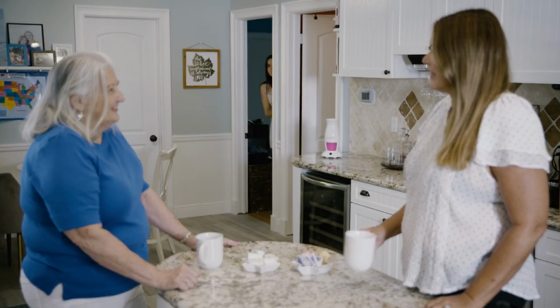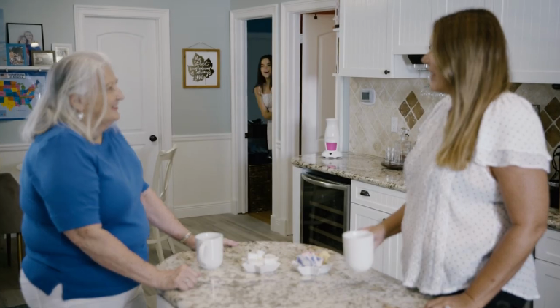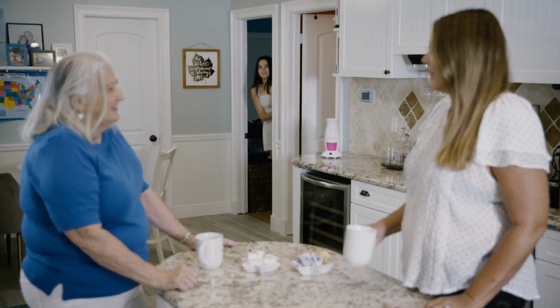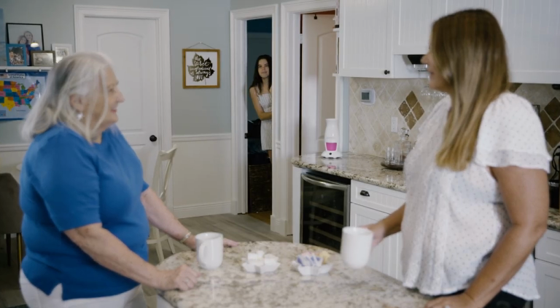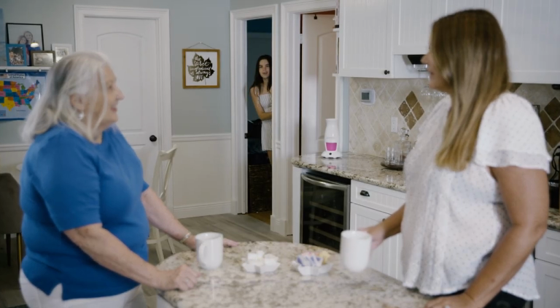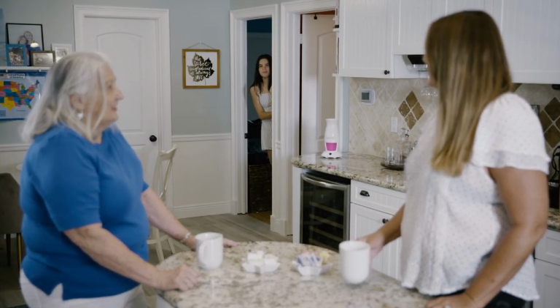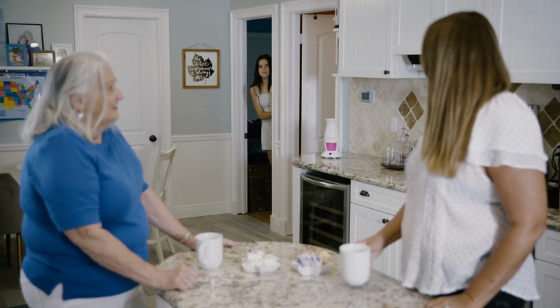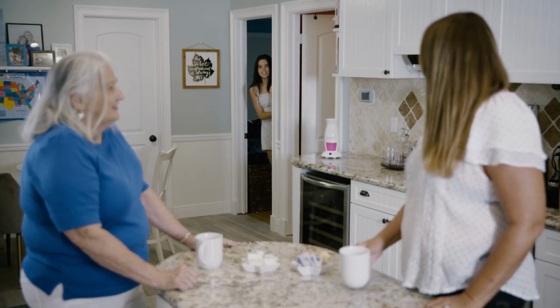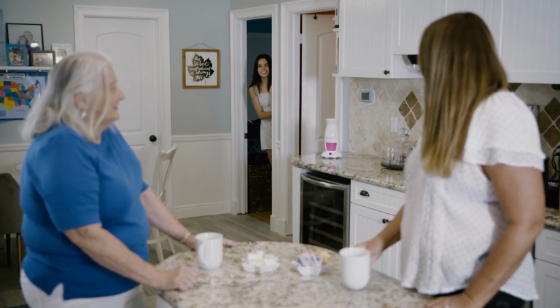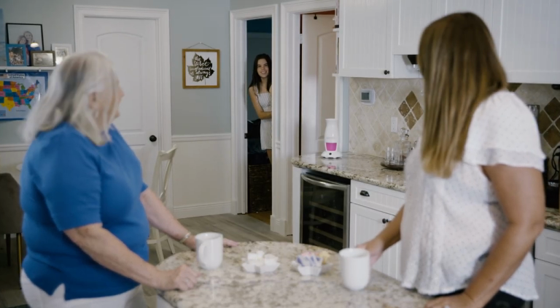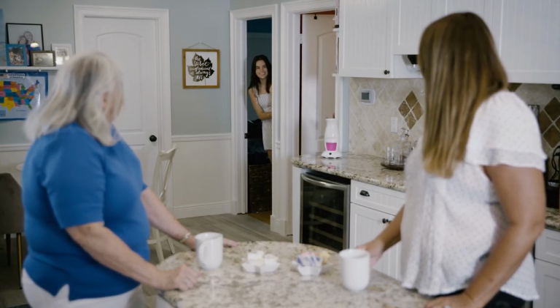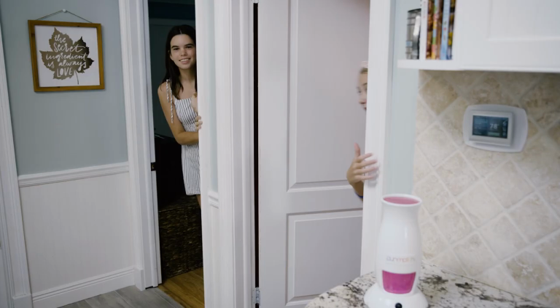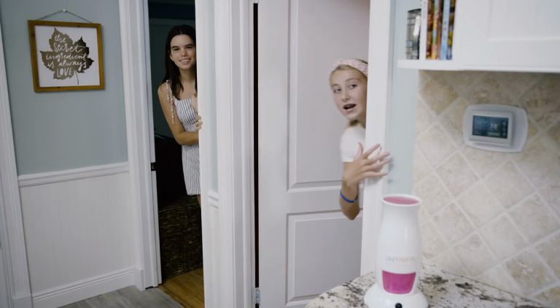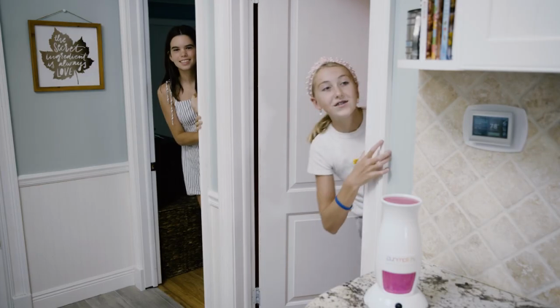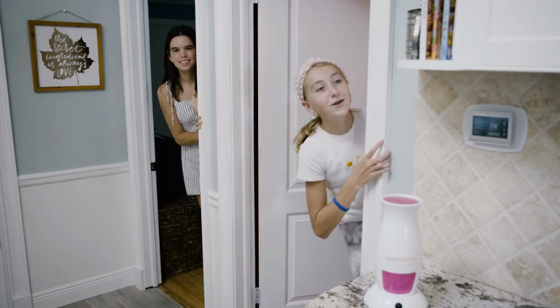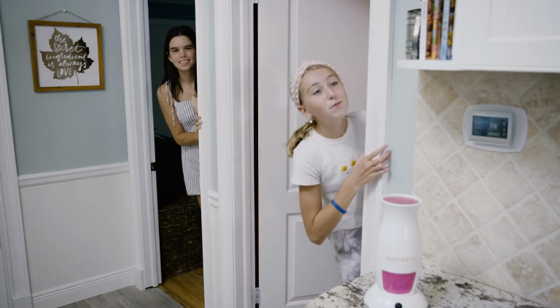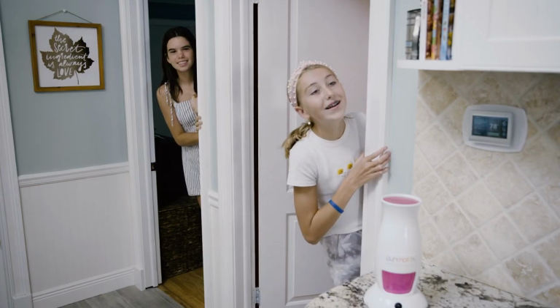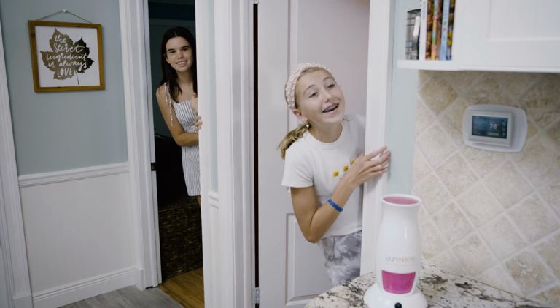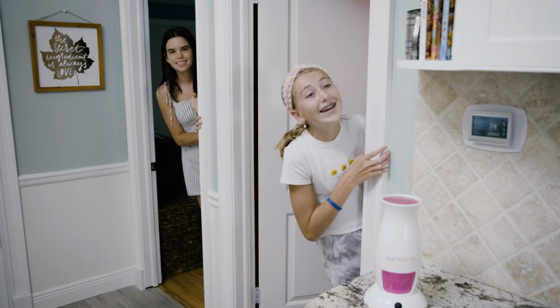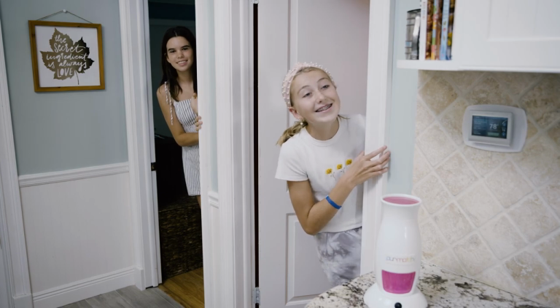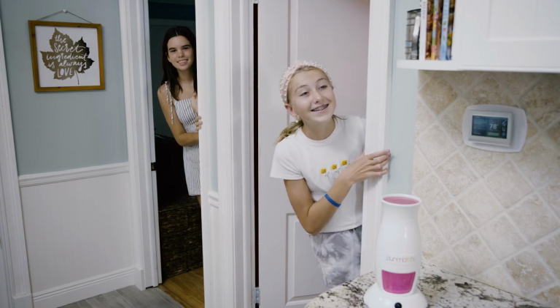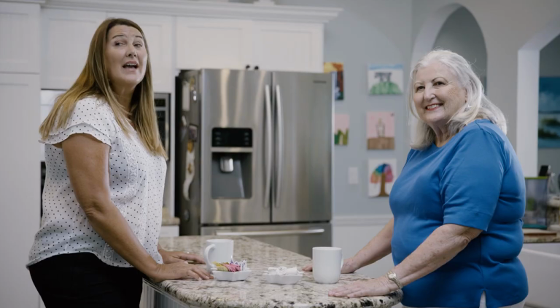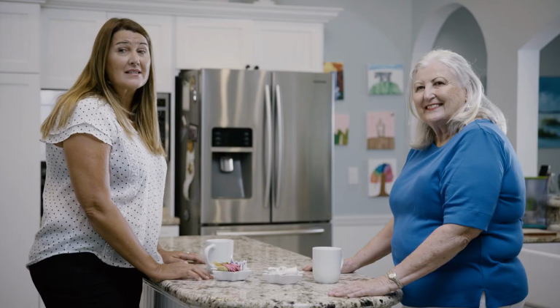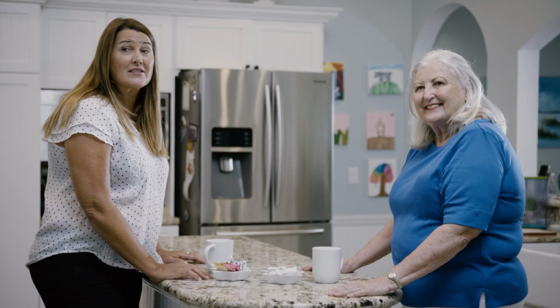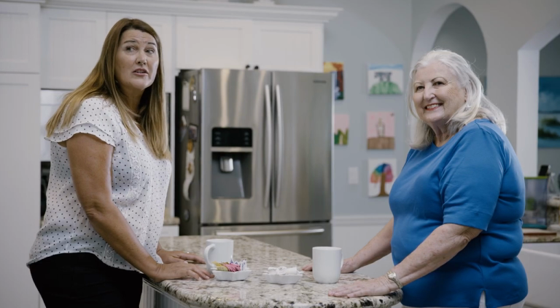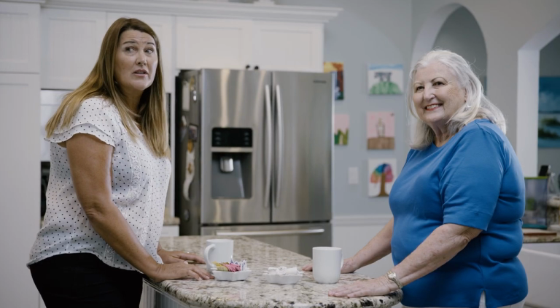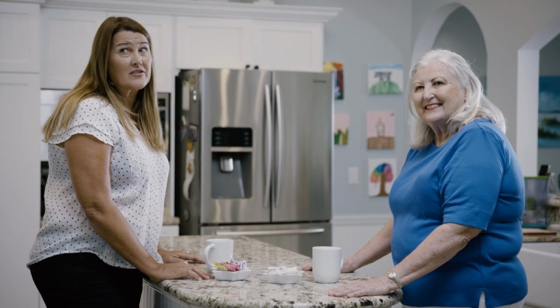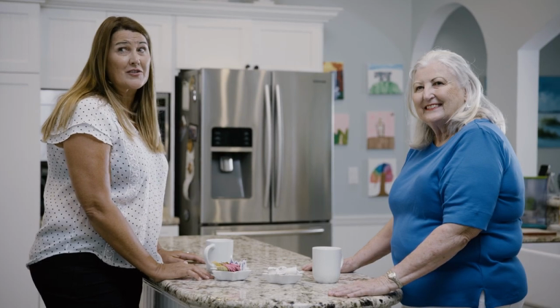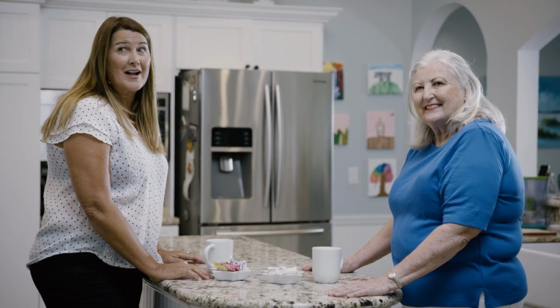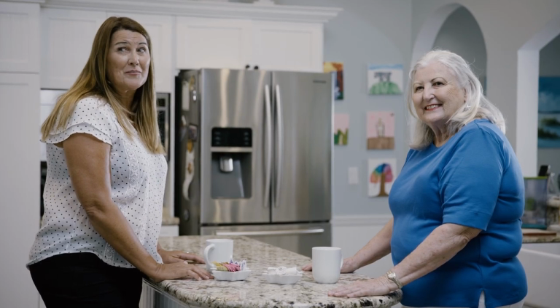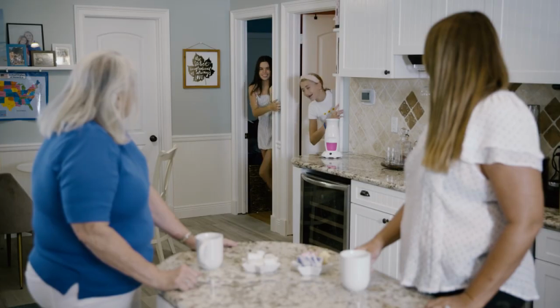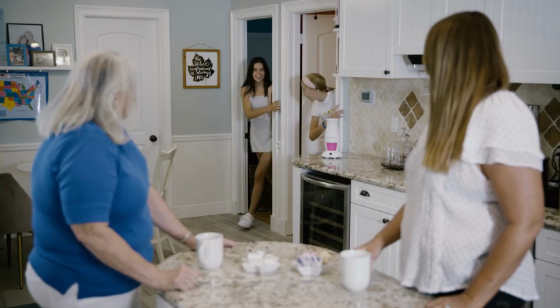Mom, can I borrow the Pure Match tonight? Can I use it too, please? Yes, as long as you let your sister help. Yay!